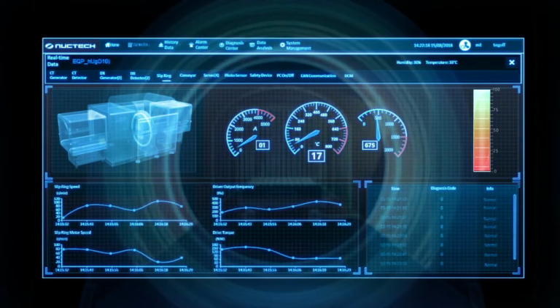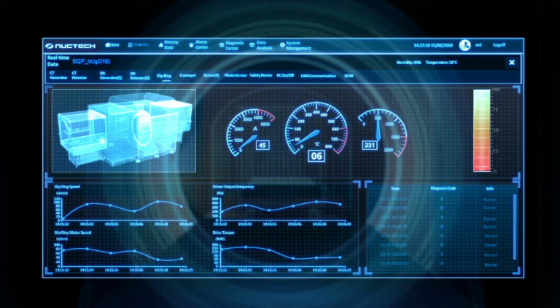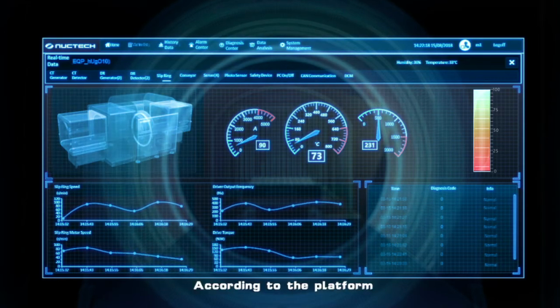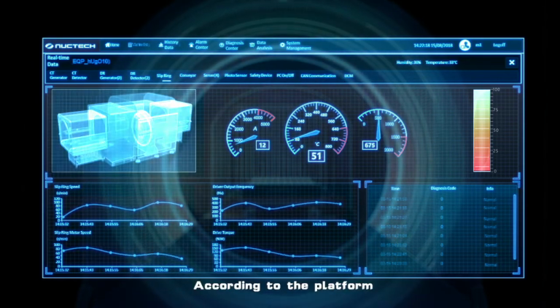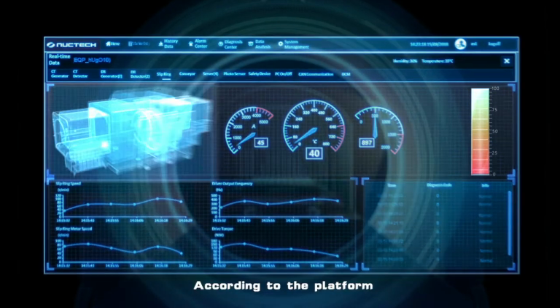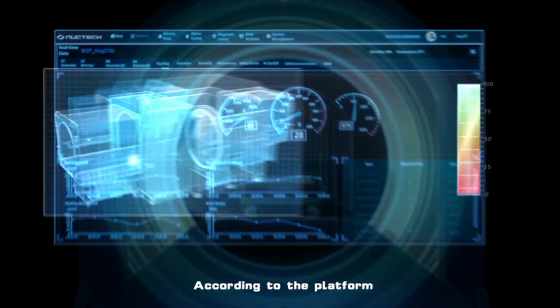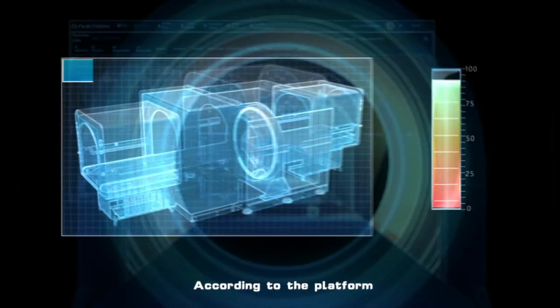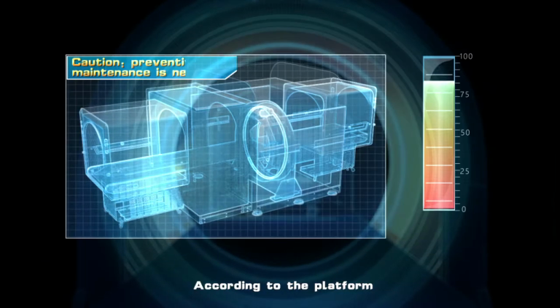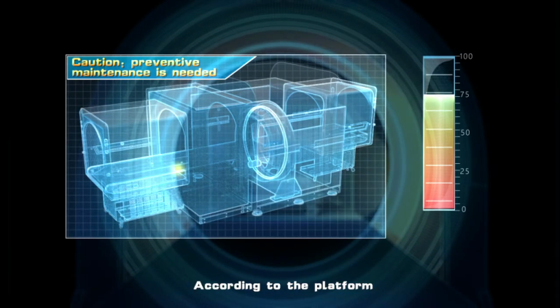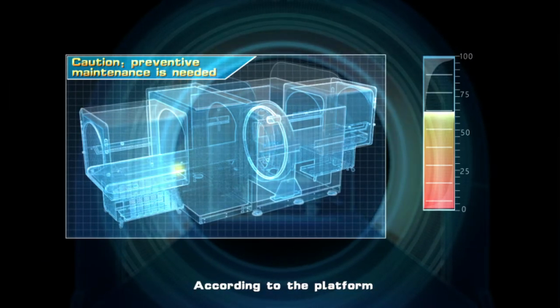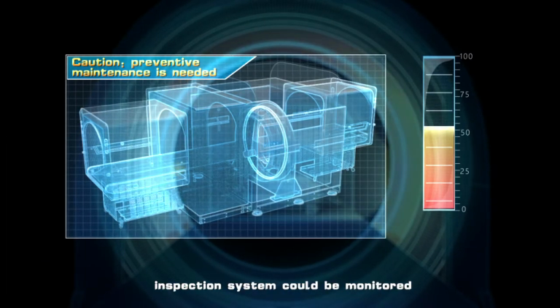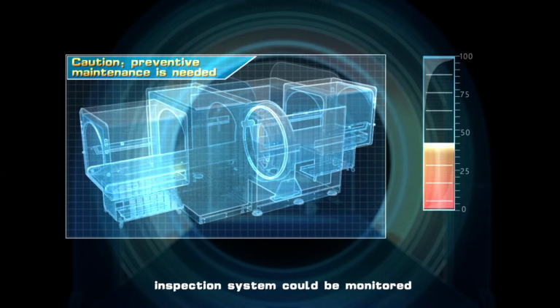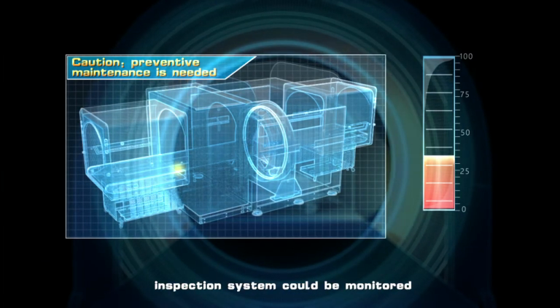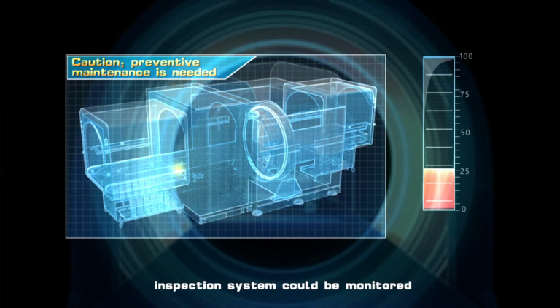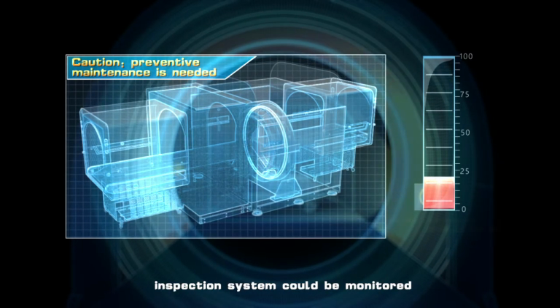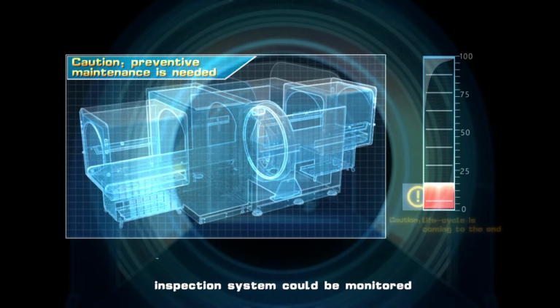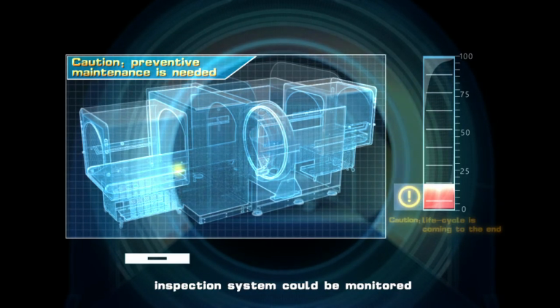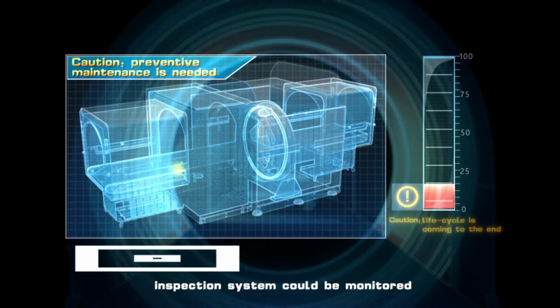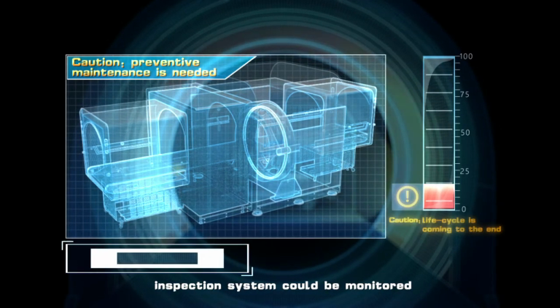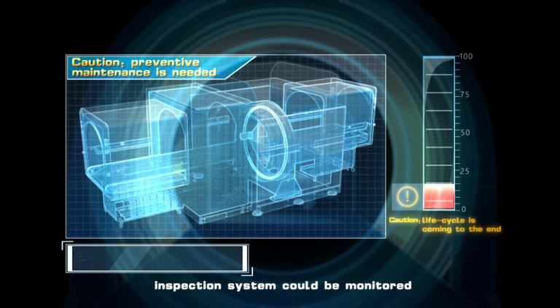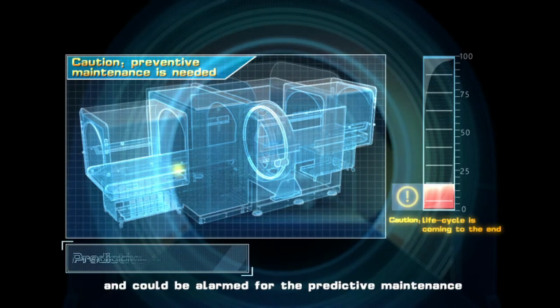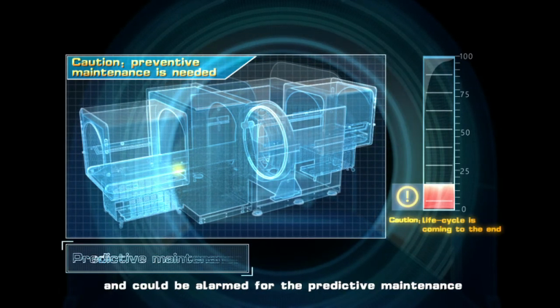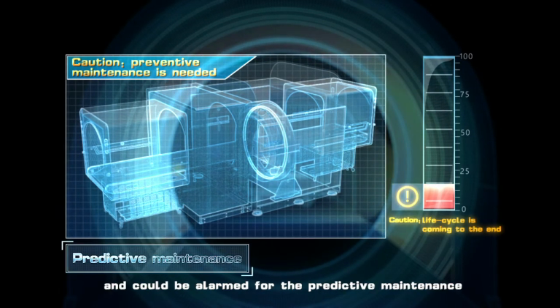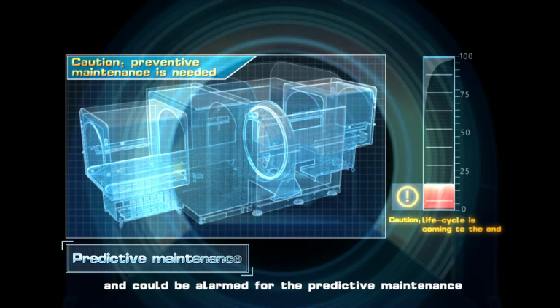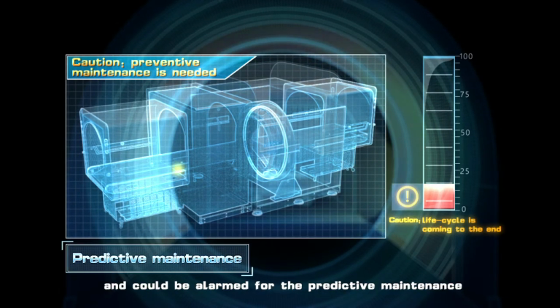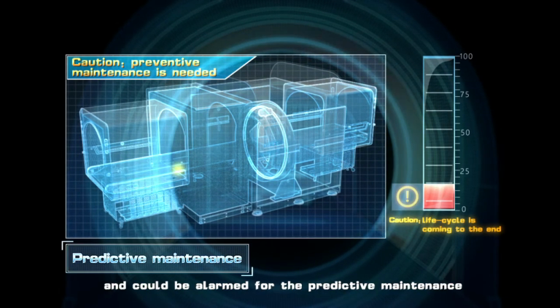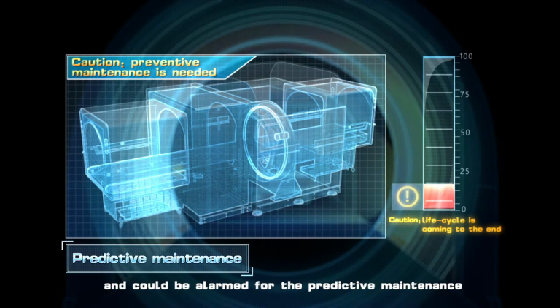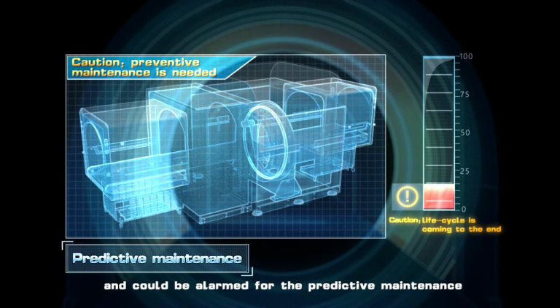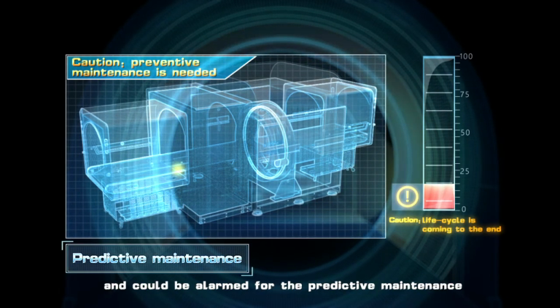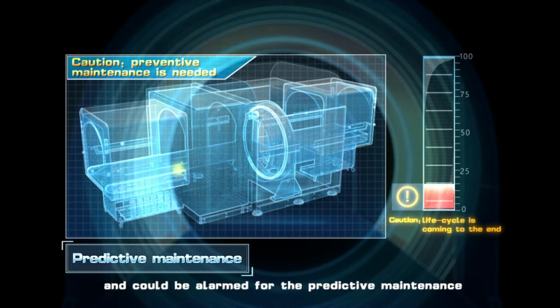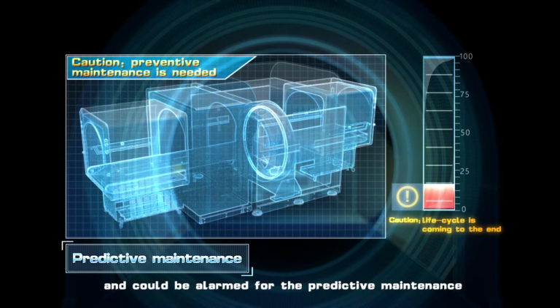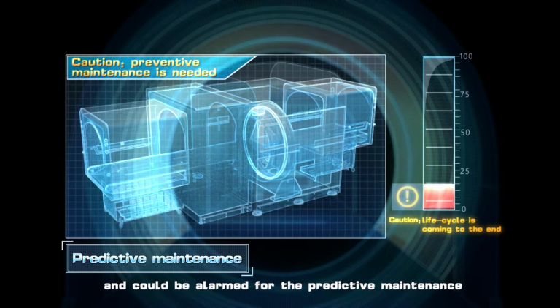According to the platform, the inspection system could be monitored and alarms could be raised for predictive maintenance.